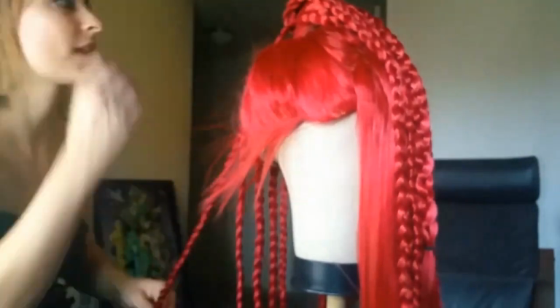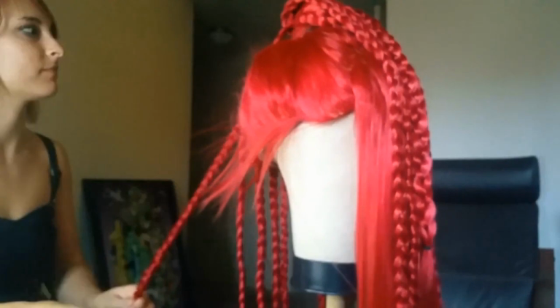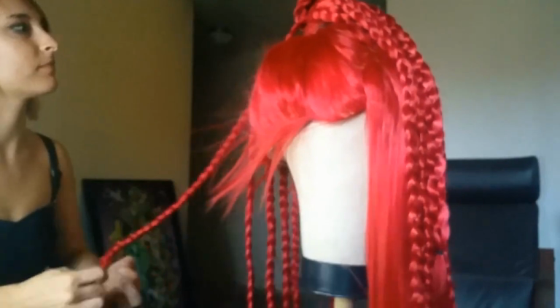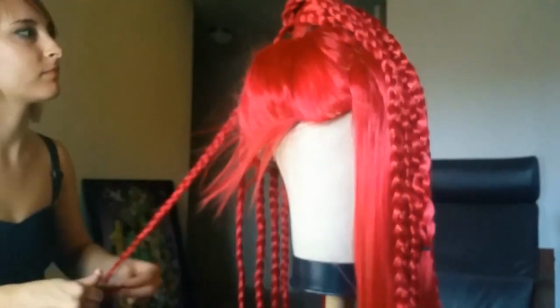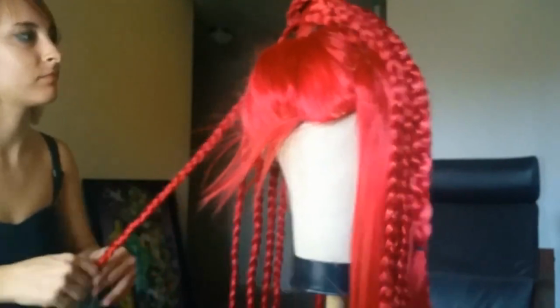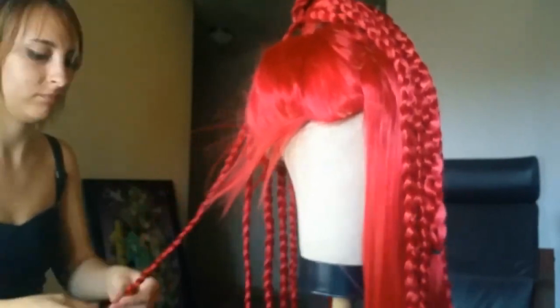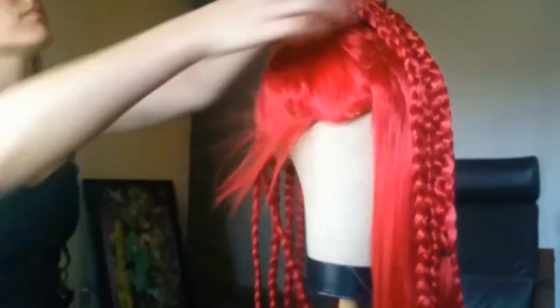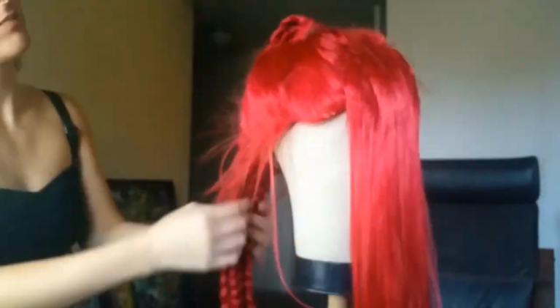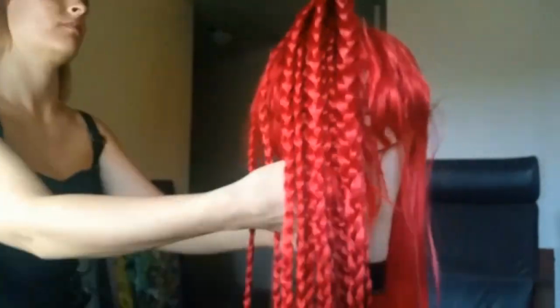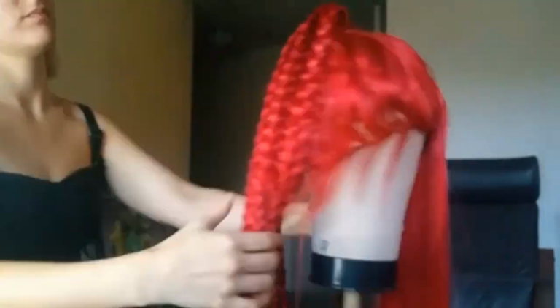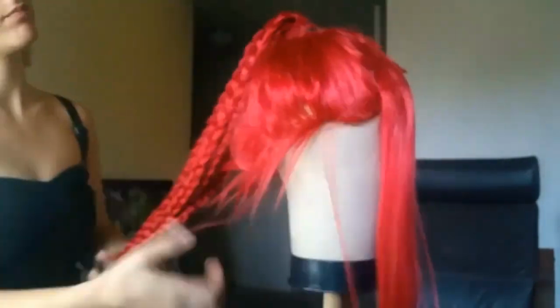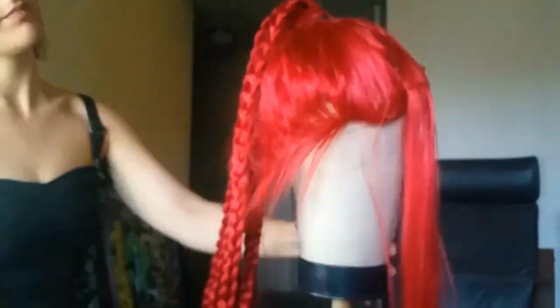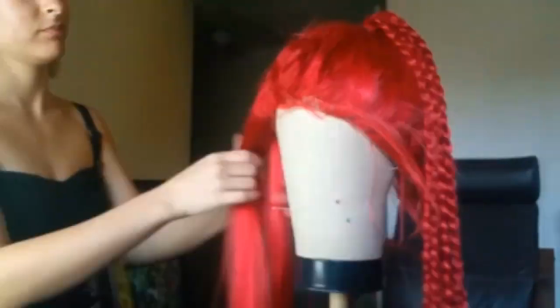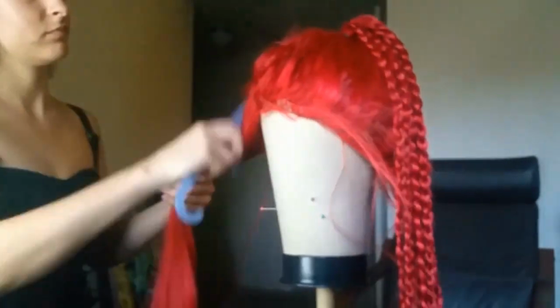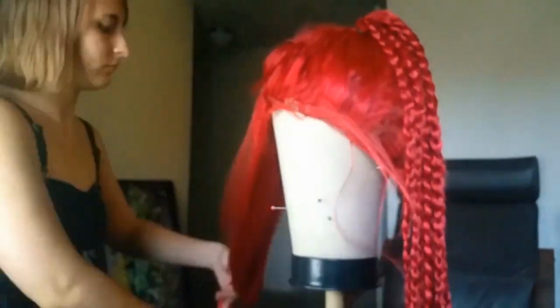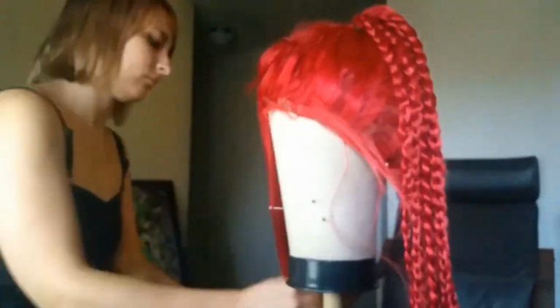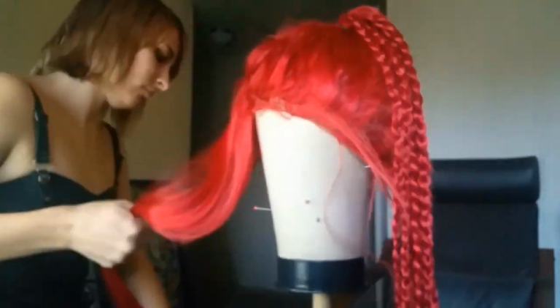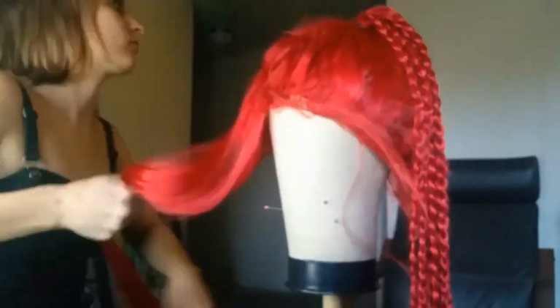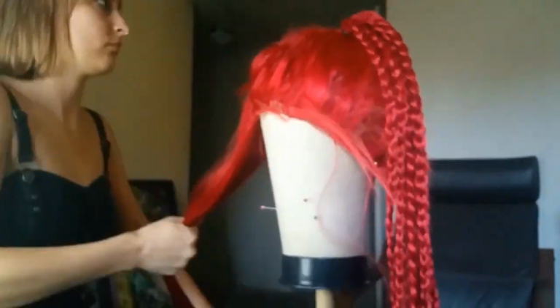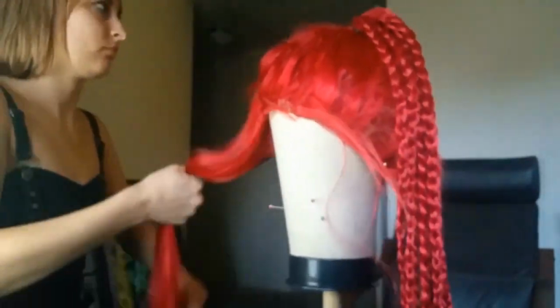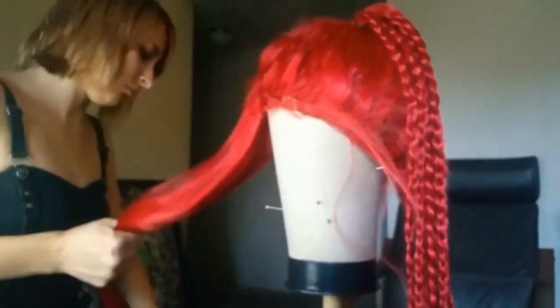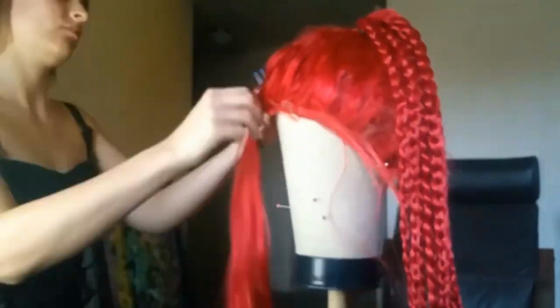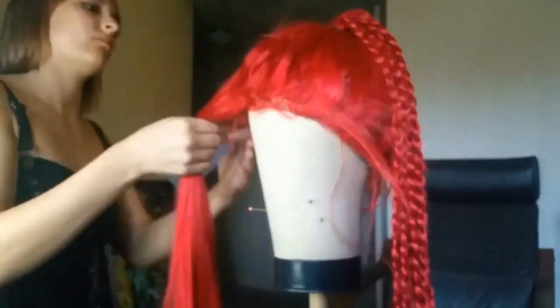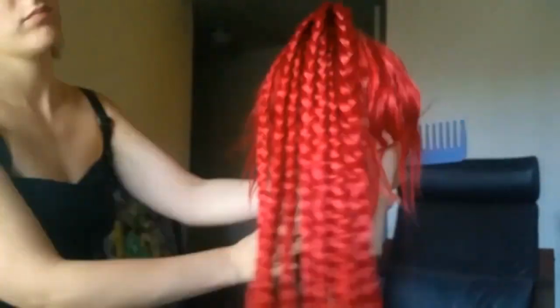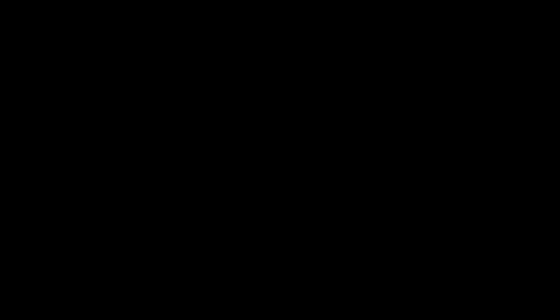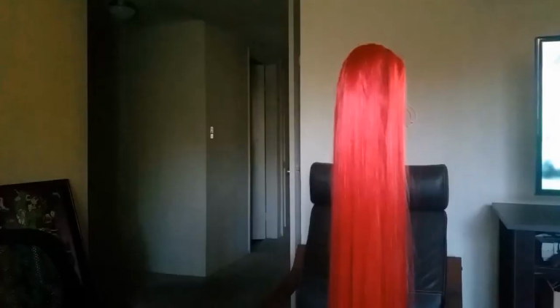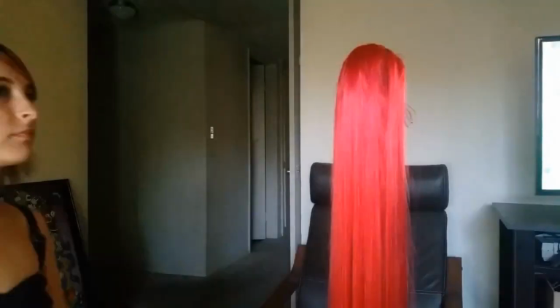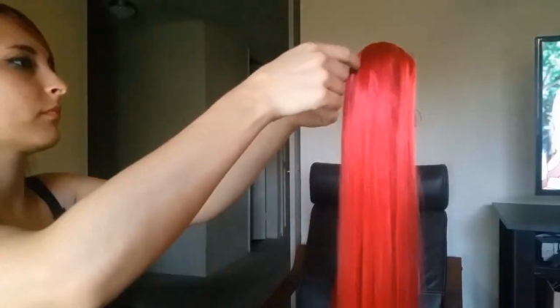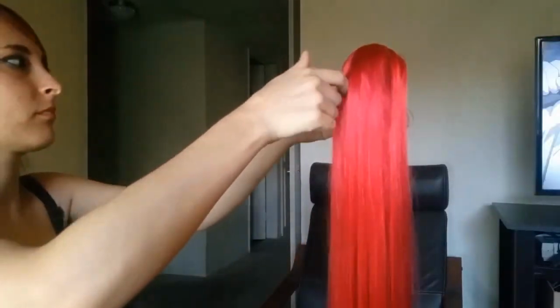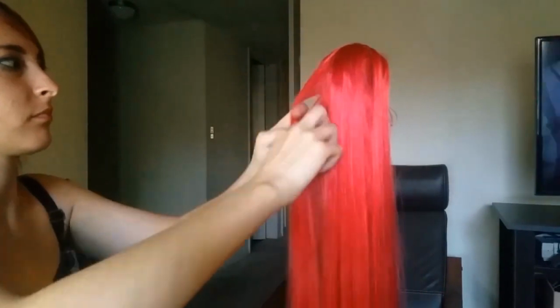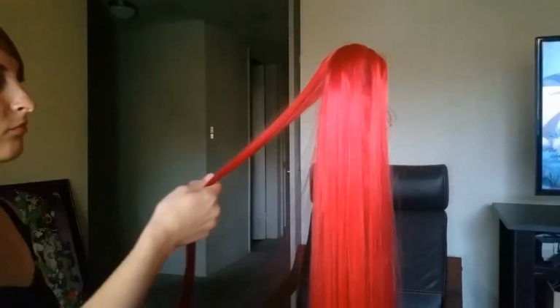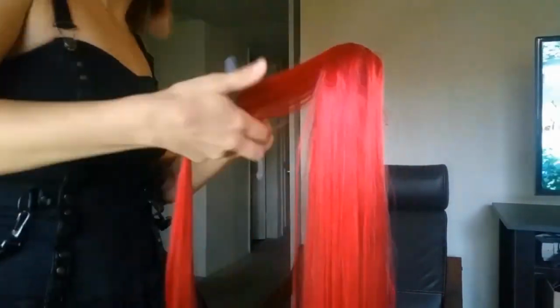This is the last one guys! Kind of reminds me of dreads.